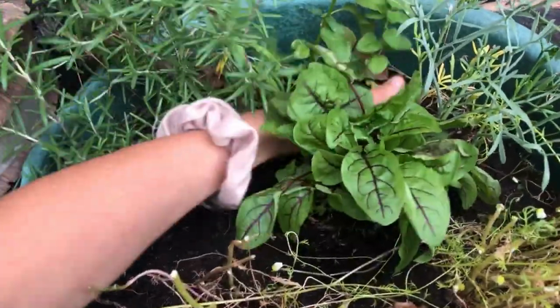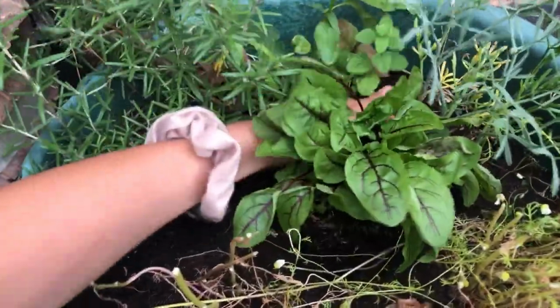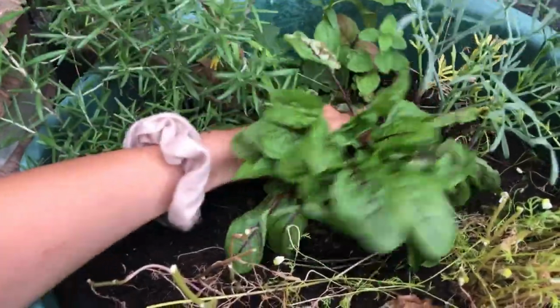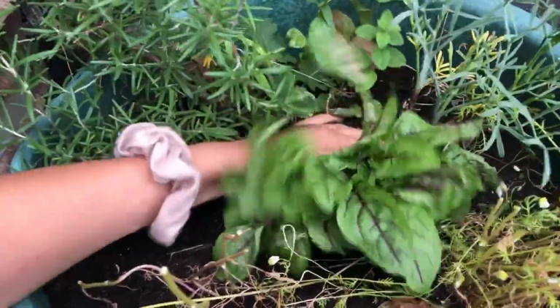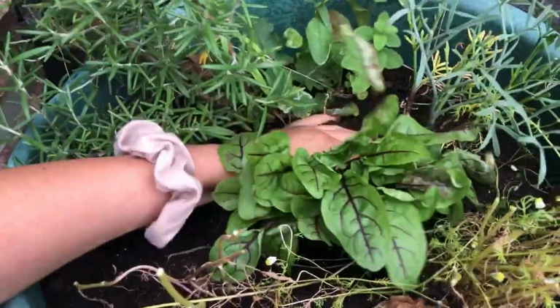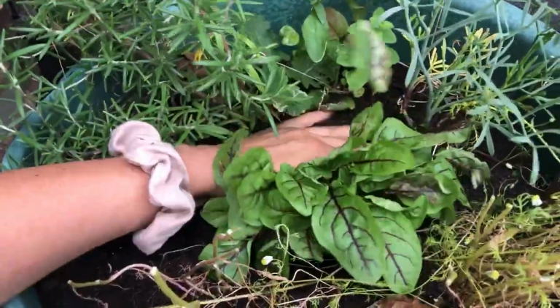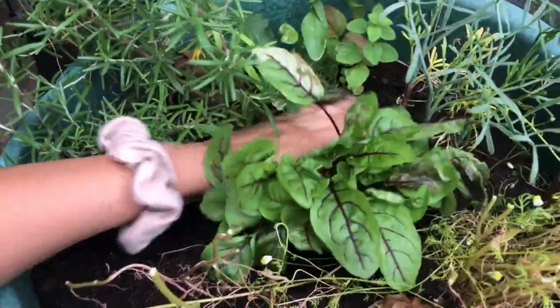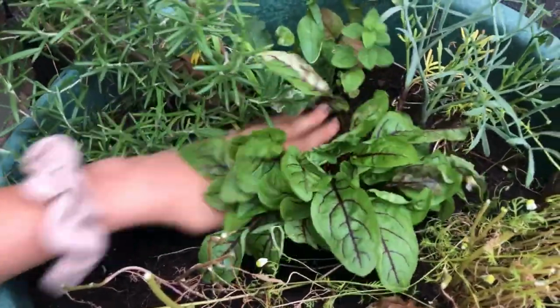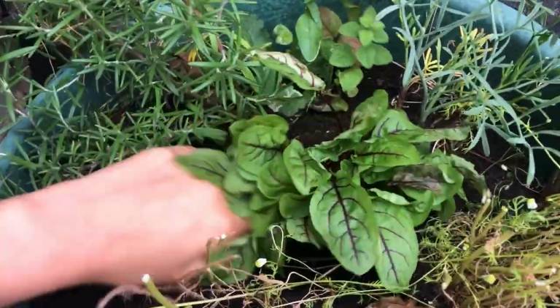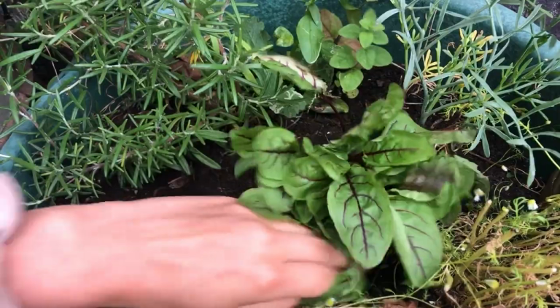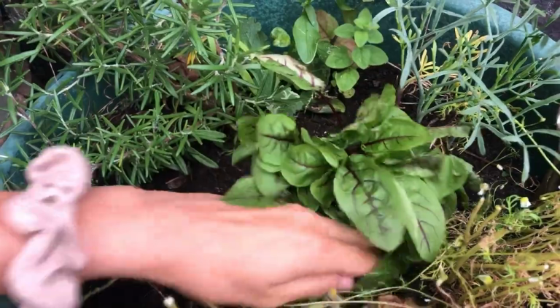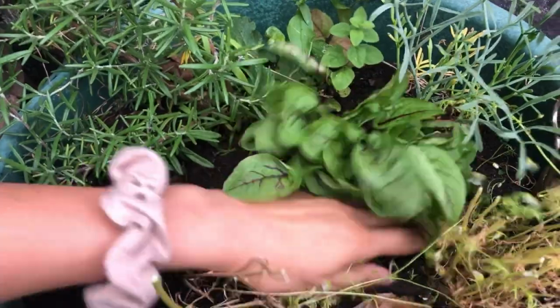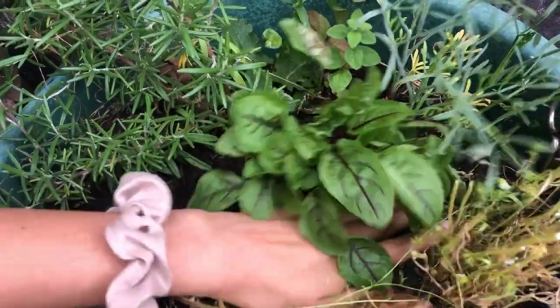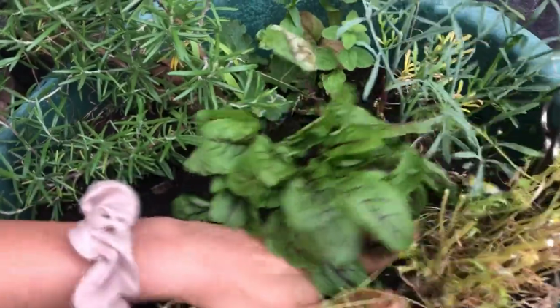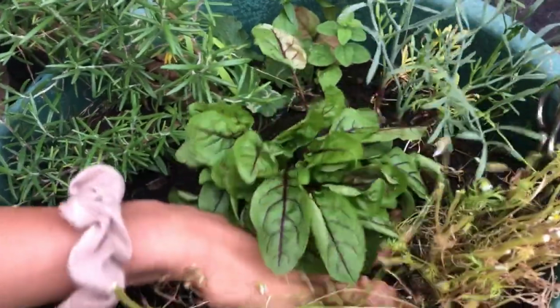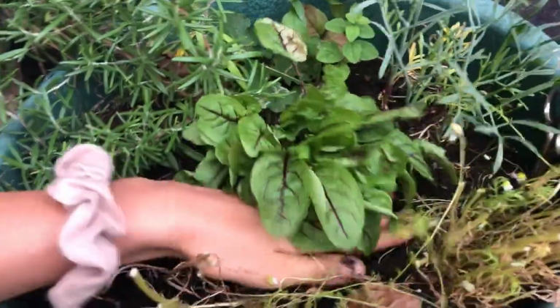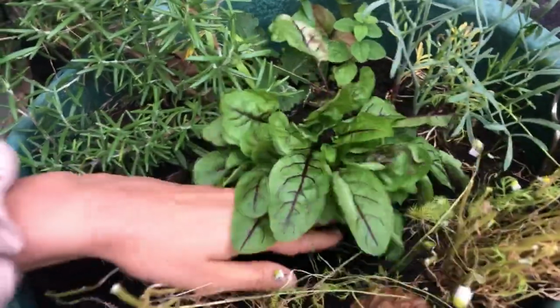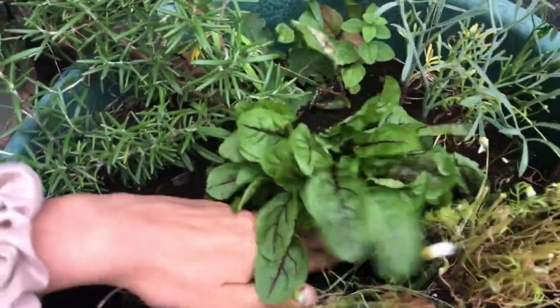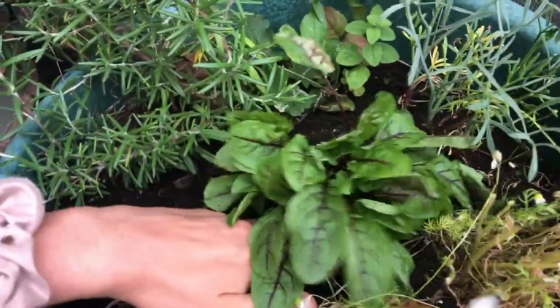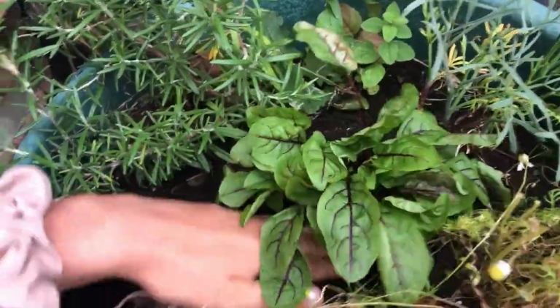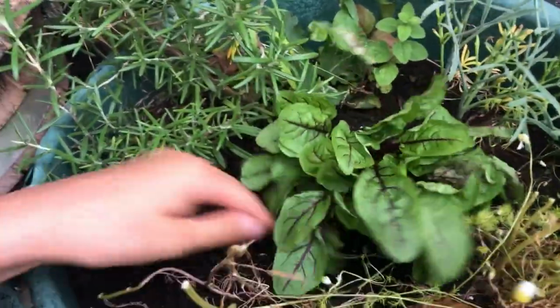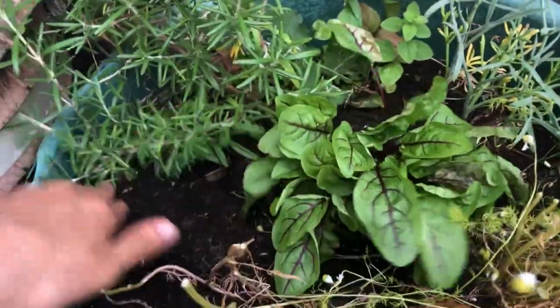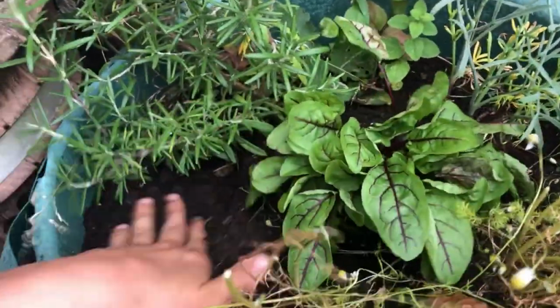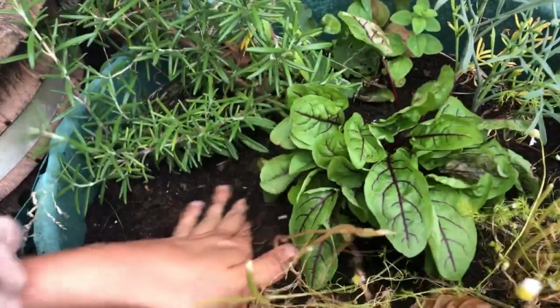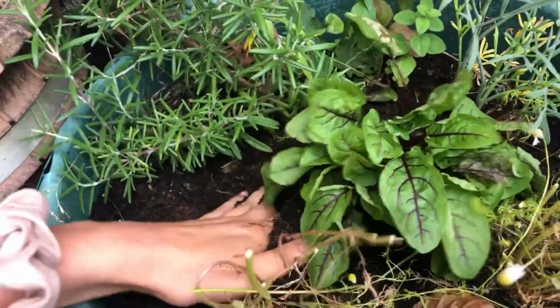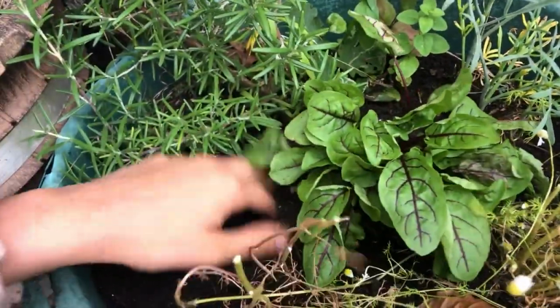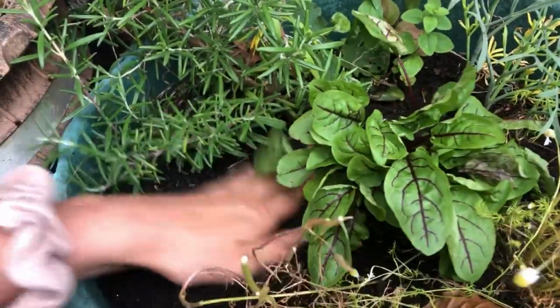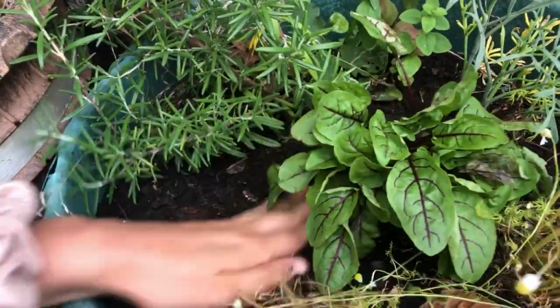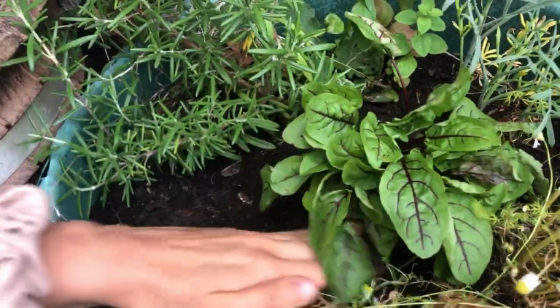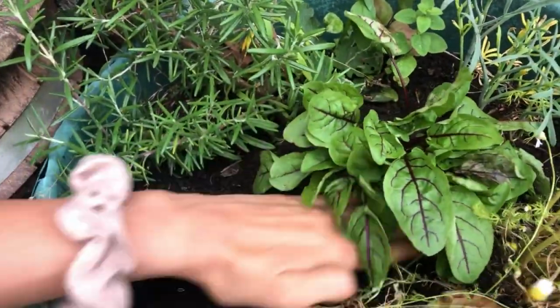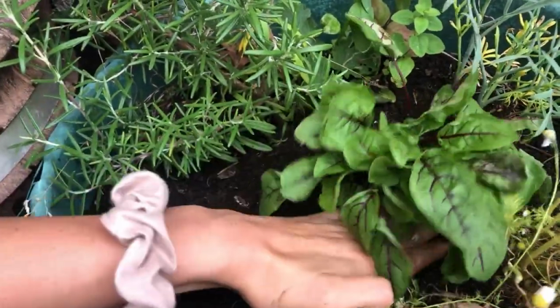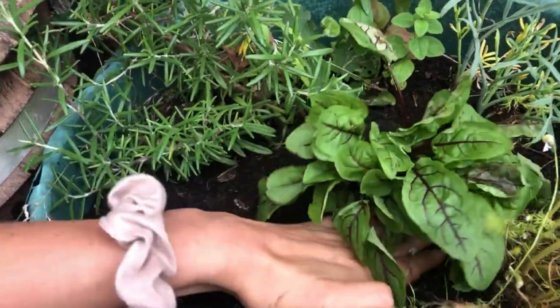Keep your sorrel plant well watered. Over winter it will die back but it will come back the following year.